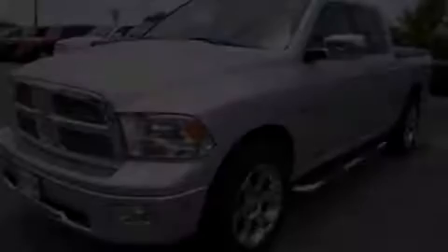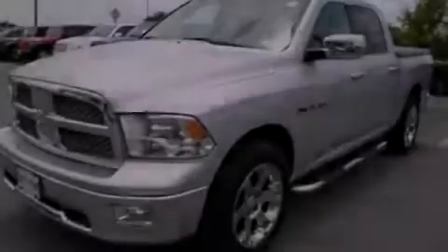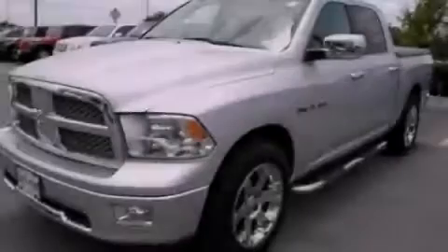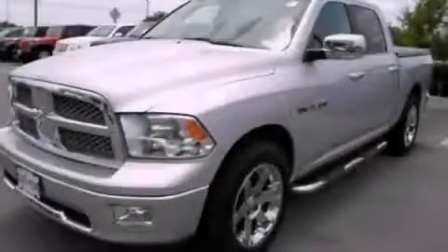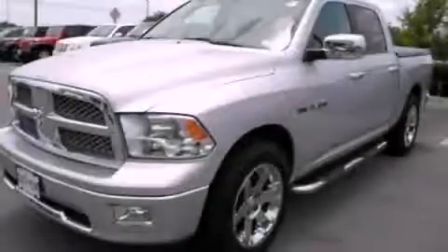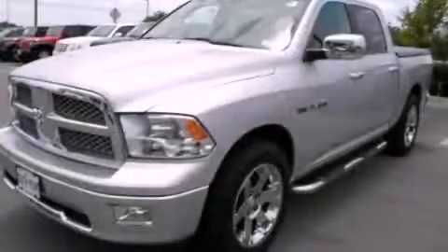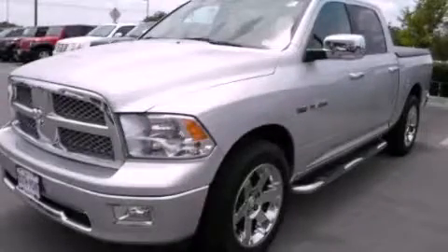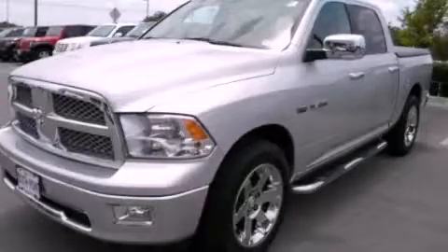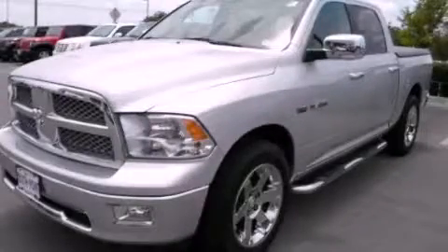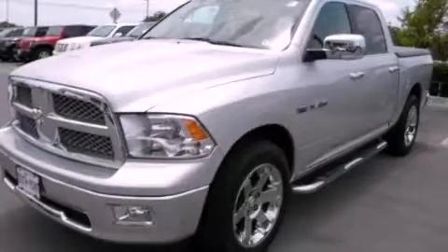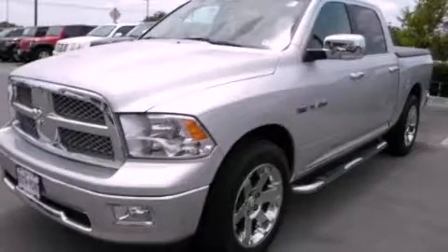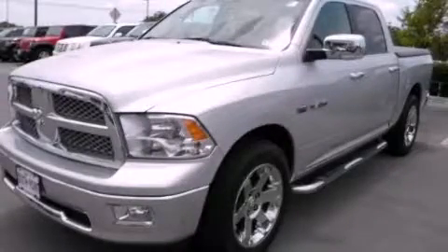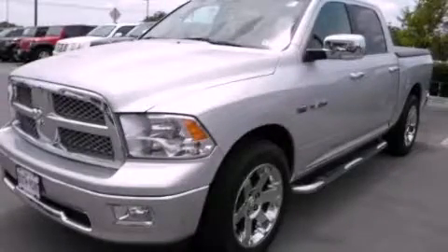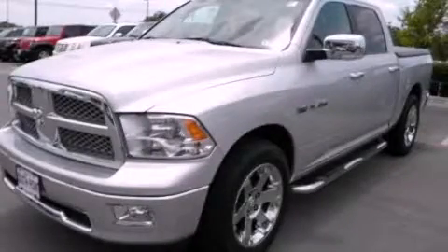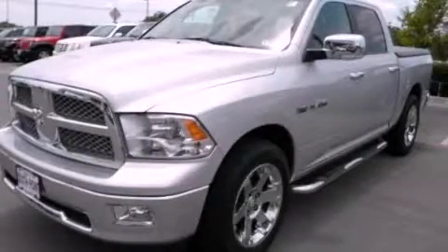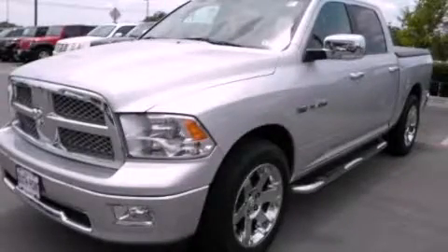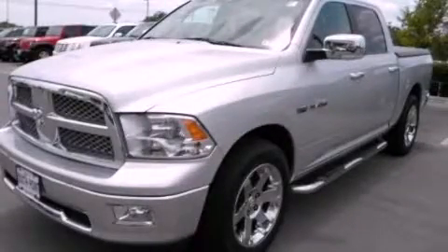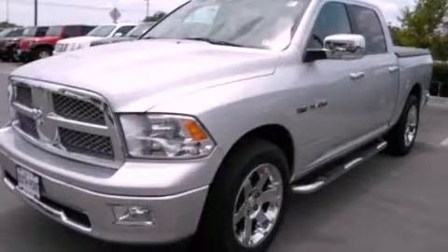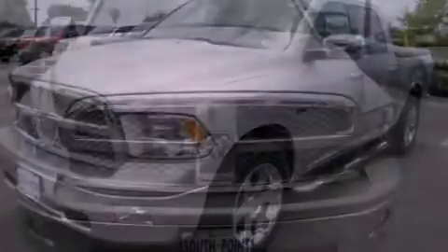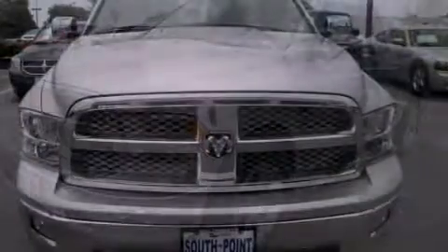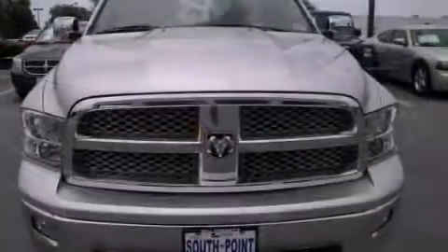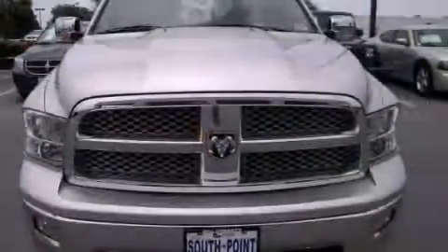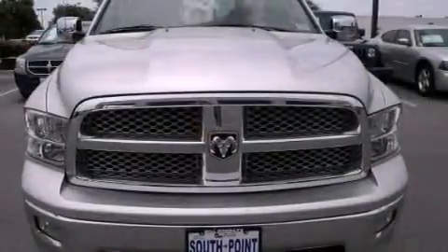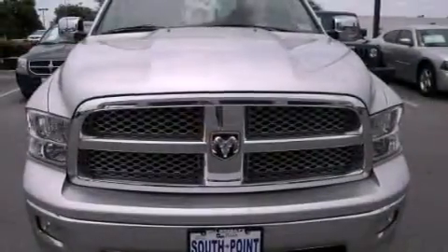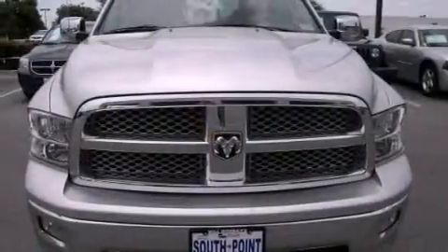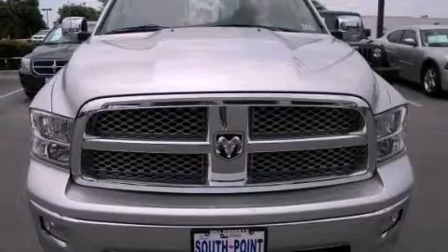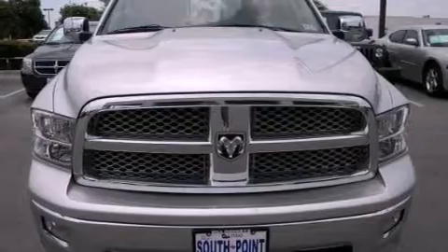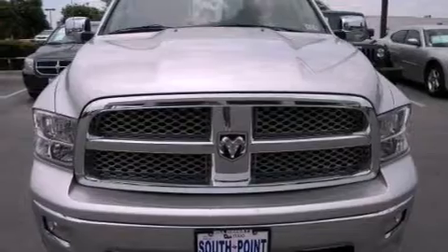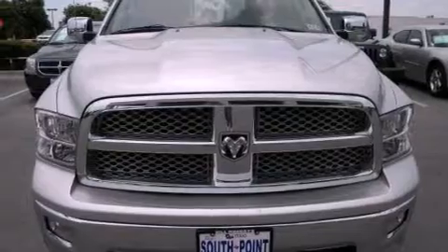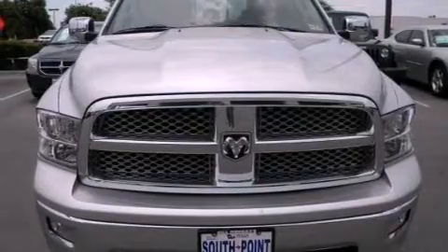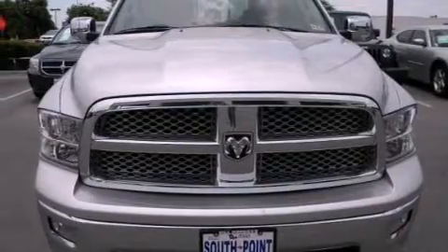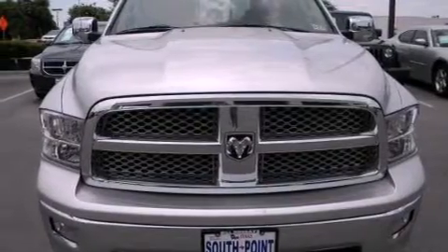This is a 2009 Dodge Ram 1500, made for the job site, the trail, and the town.